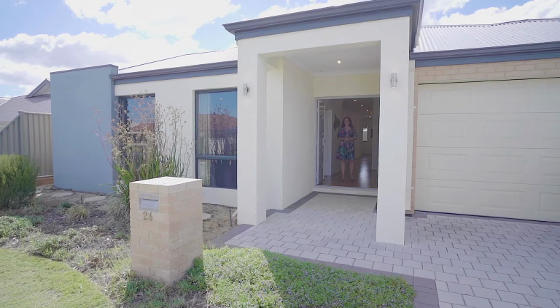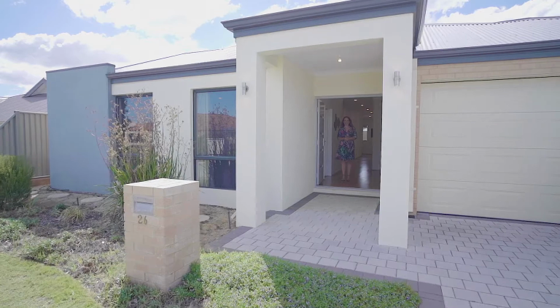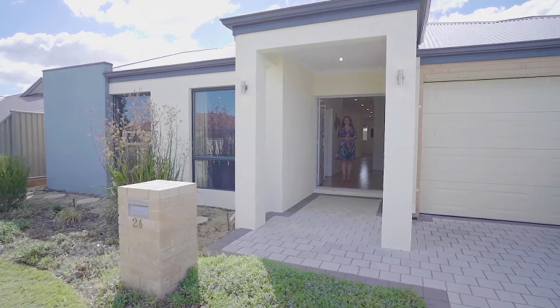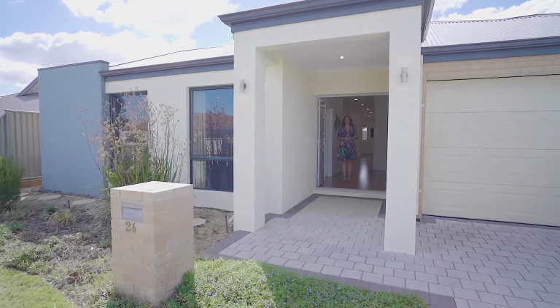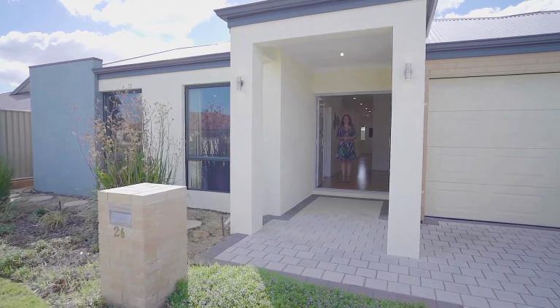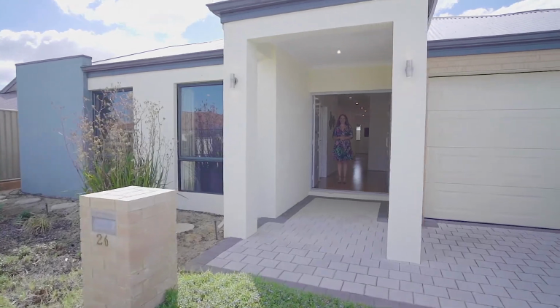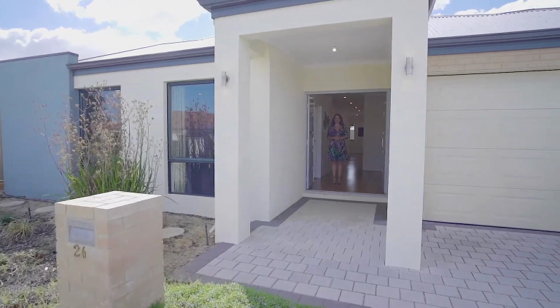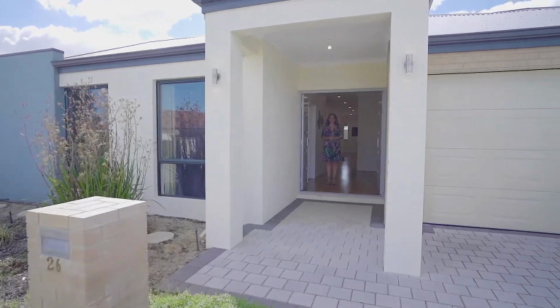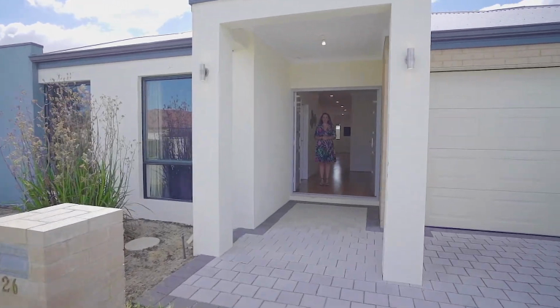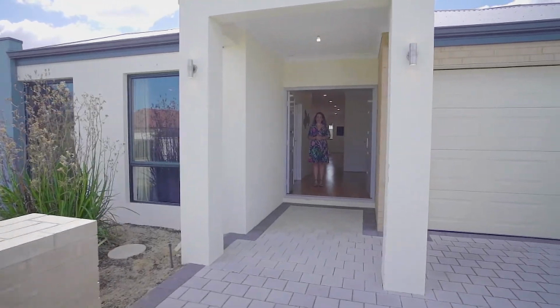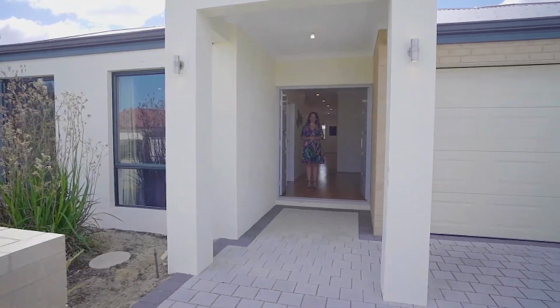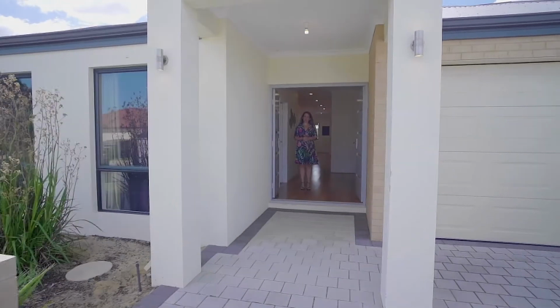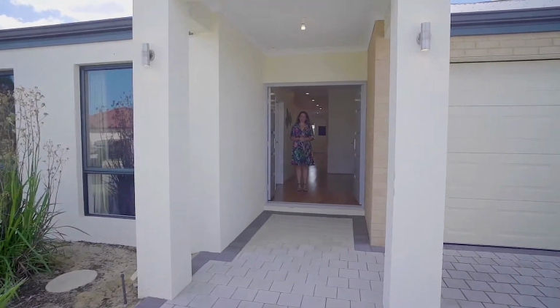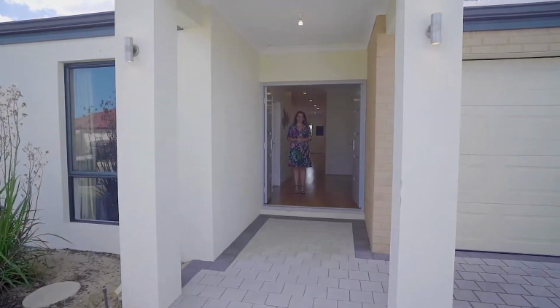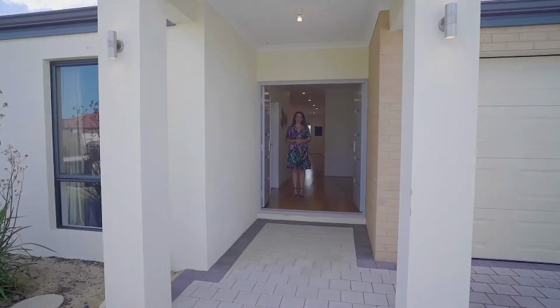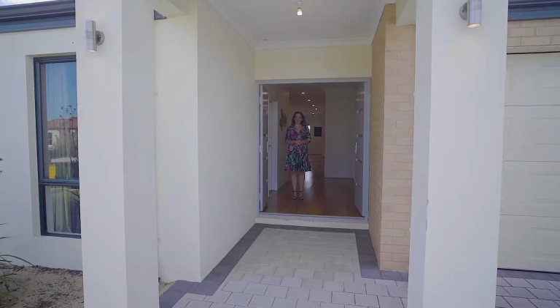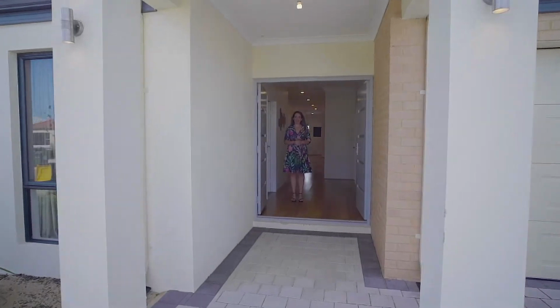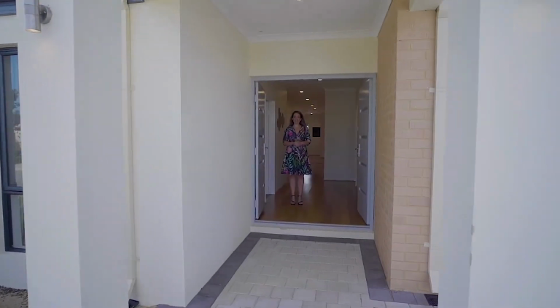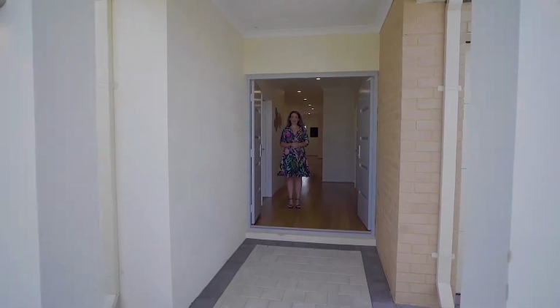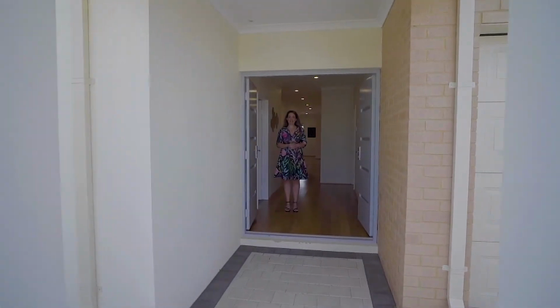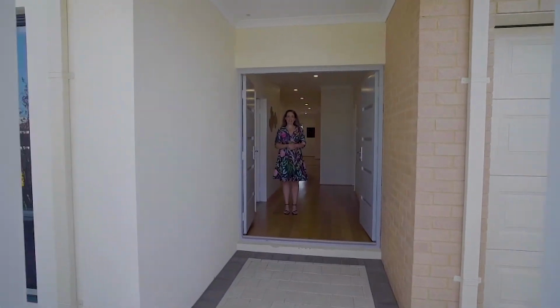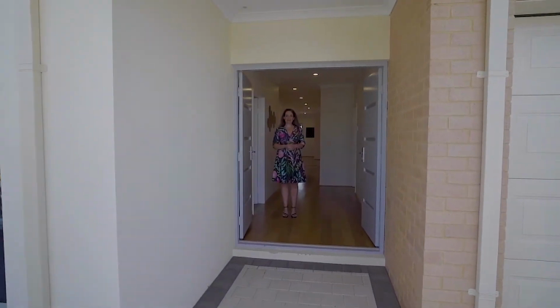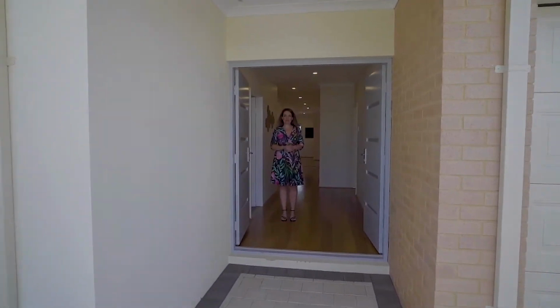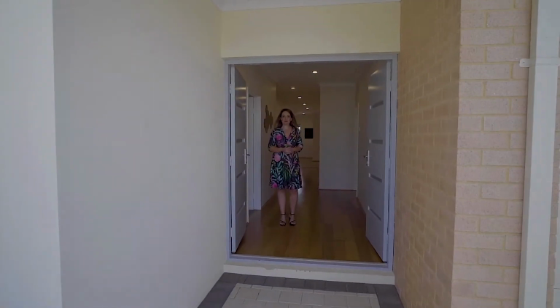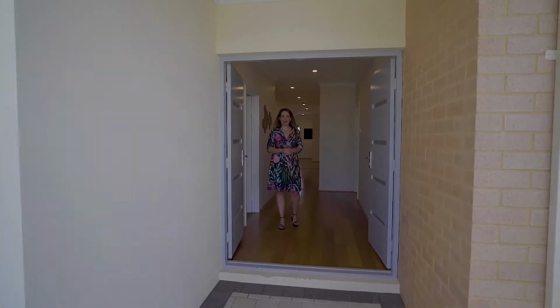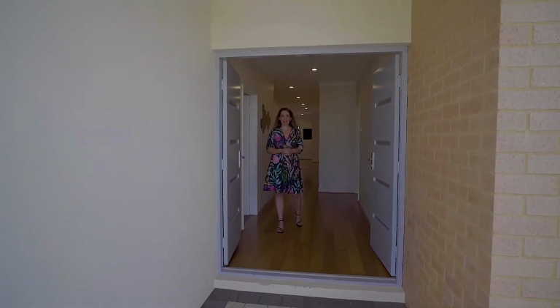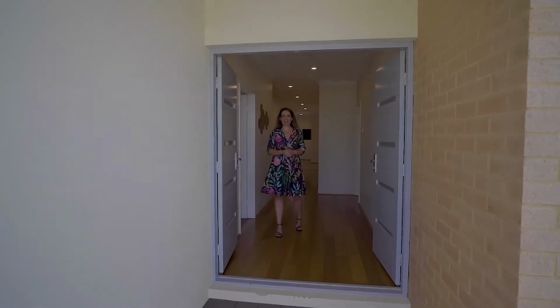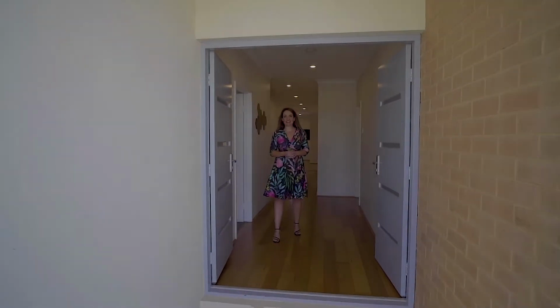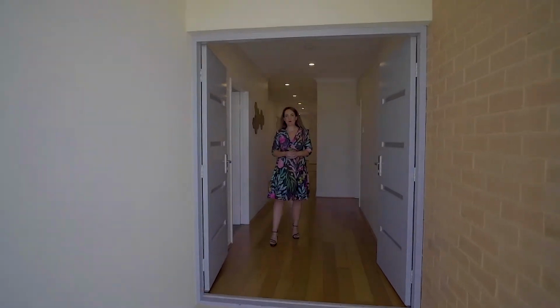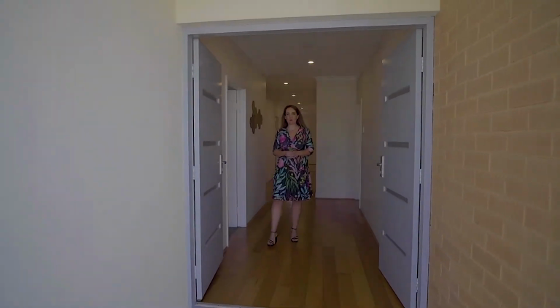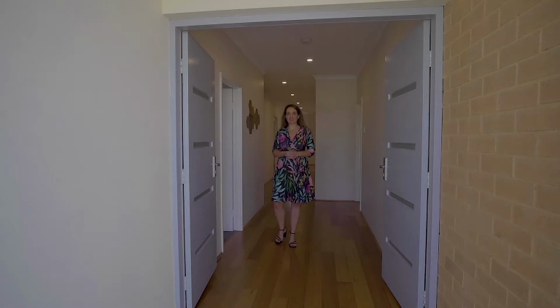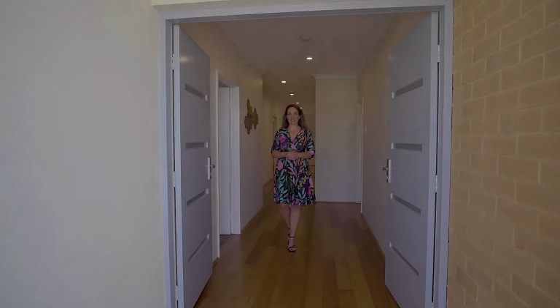Hello, welcome to another virtual inspection. This is 26 Mirima Way in Wandi.